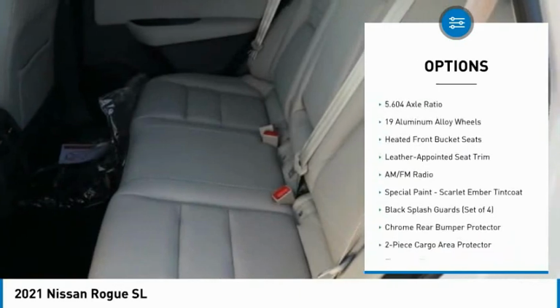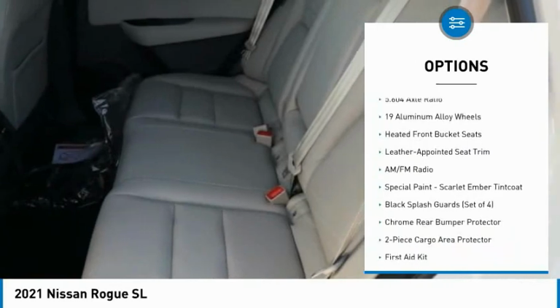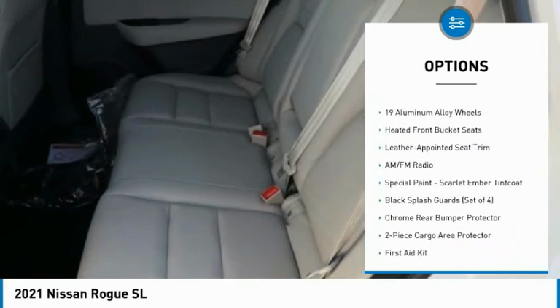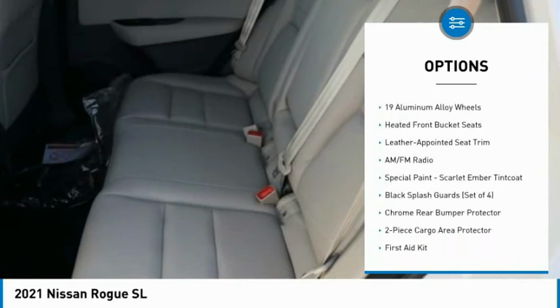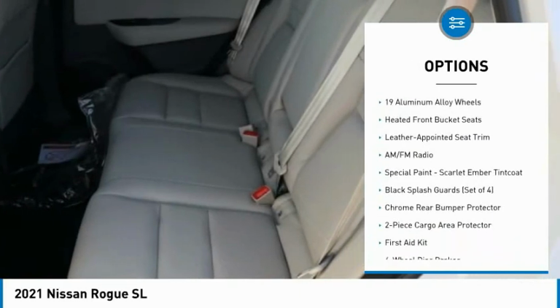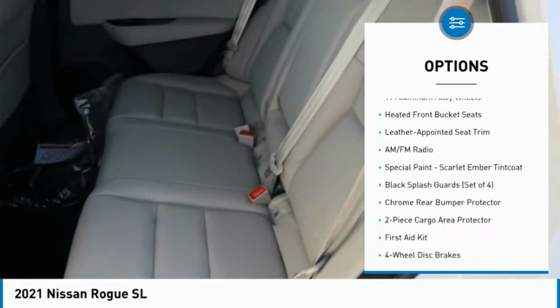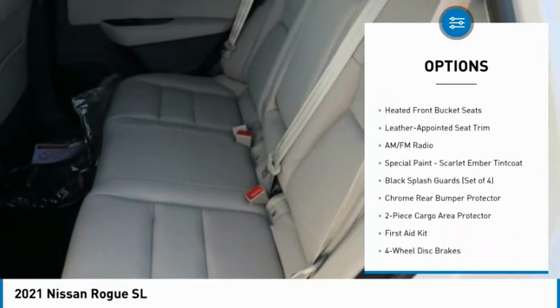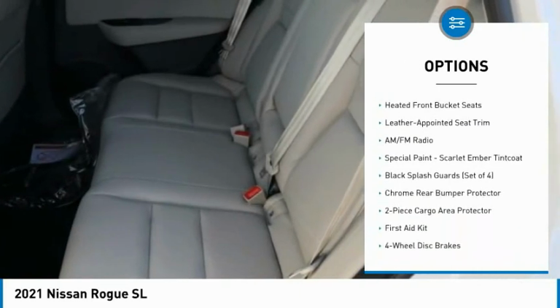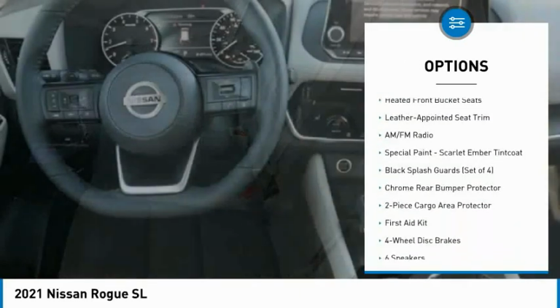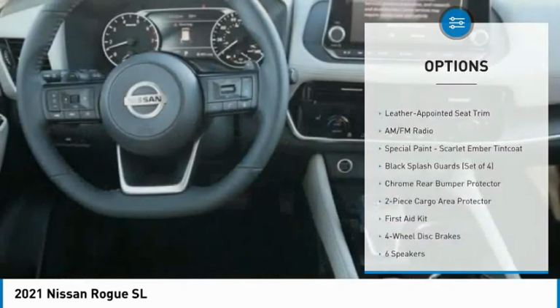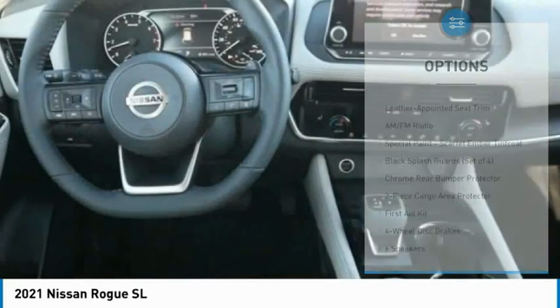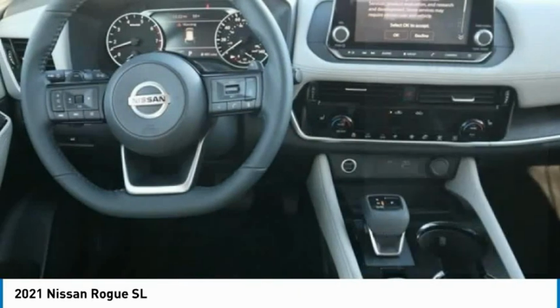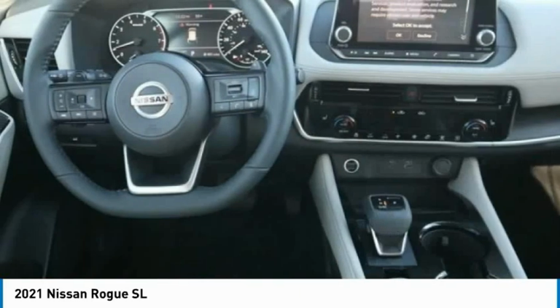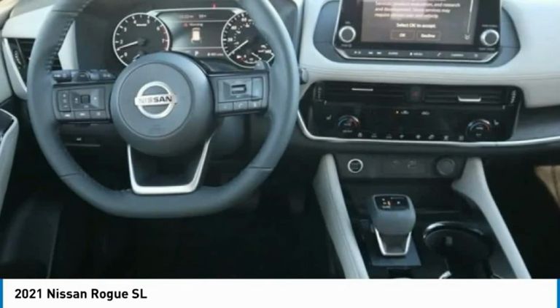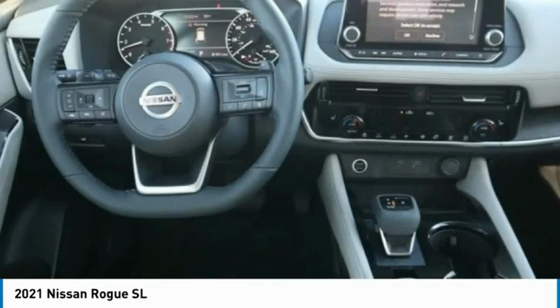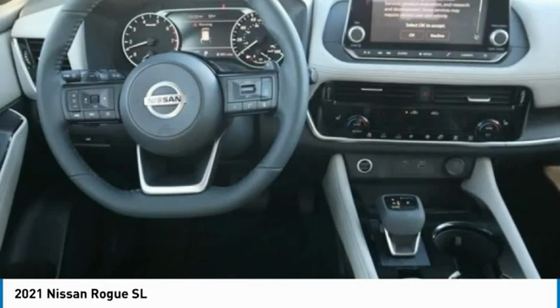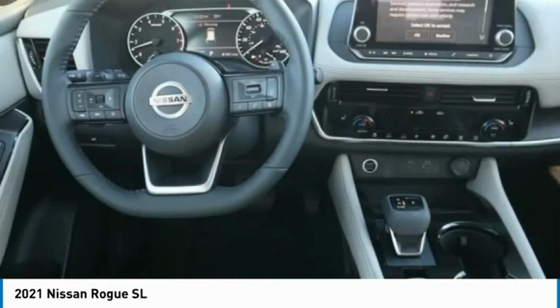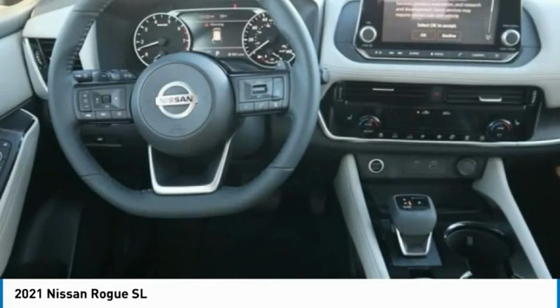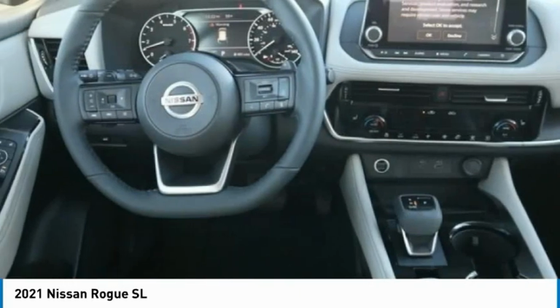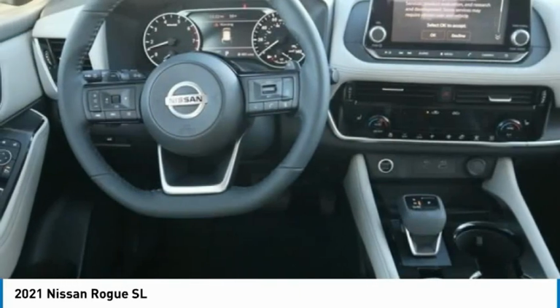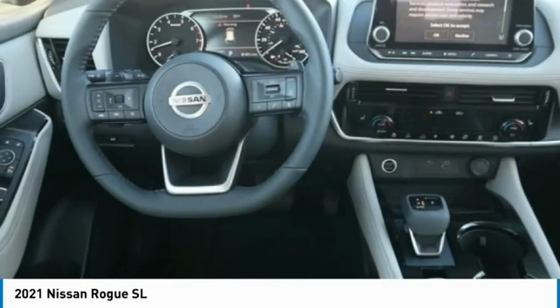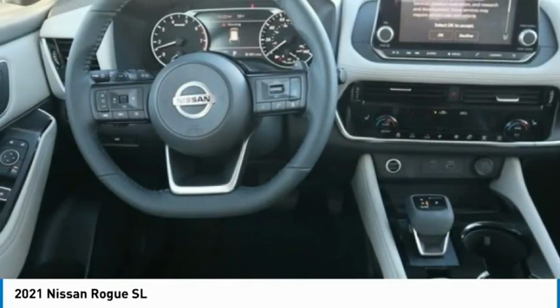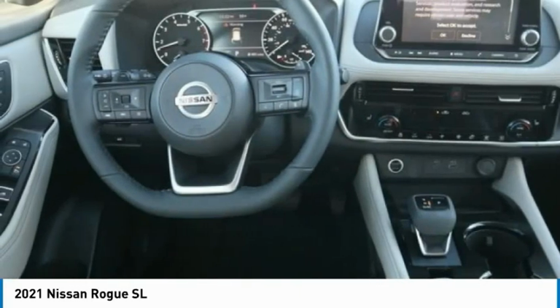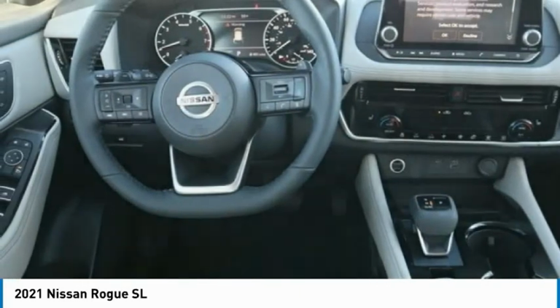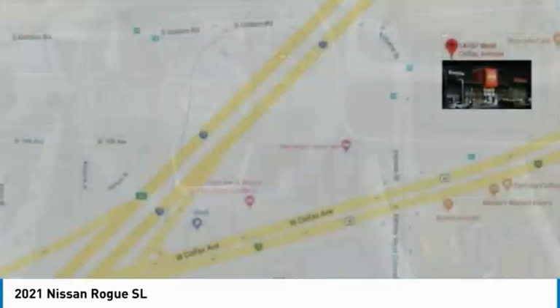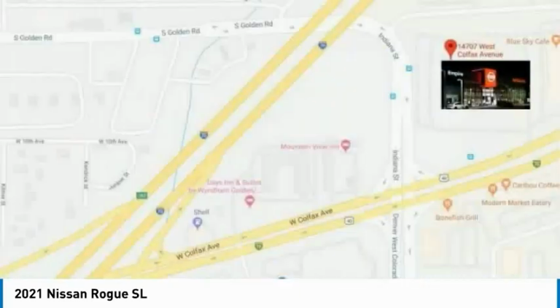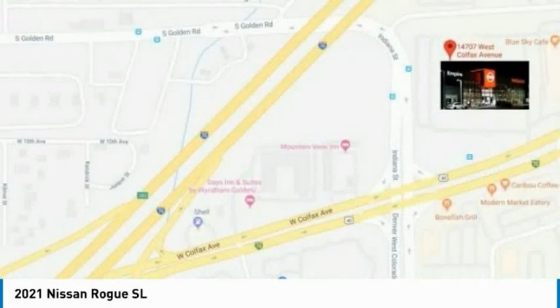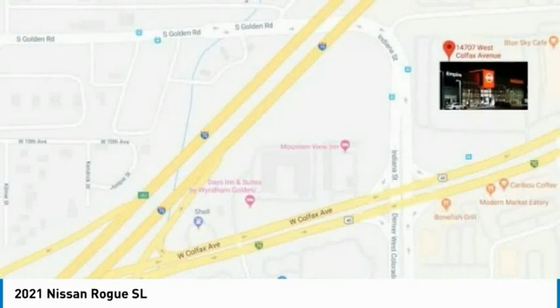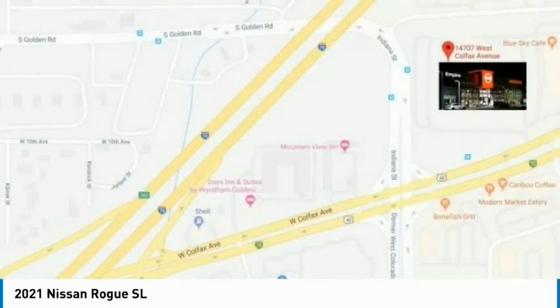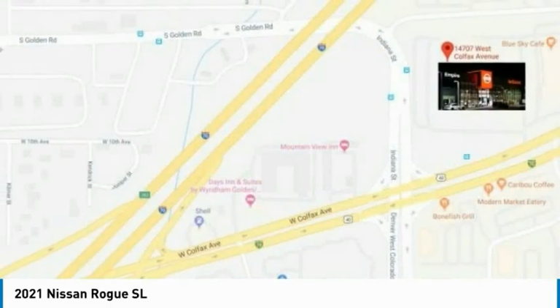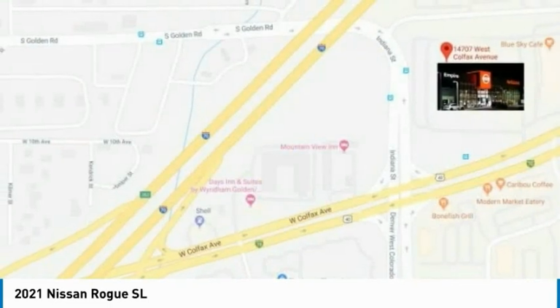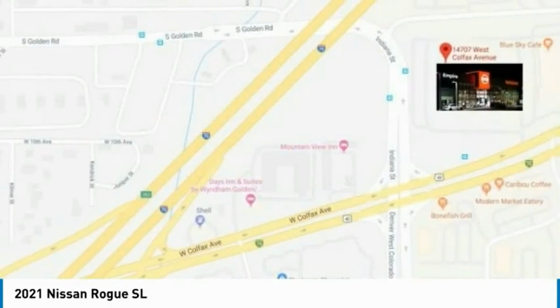Fog lights, speed control, four-wheel disc brakes, power moonroof, rear window defroster.